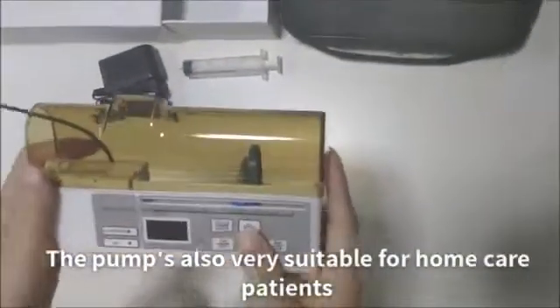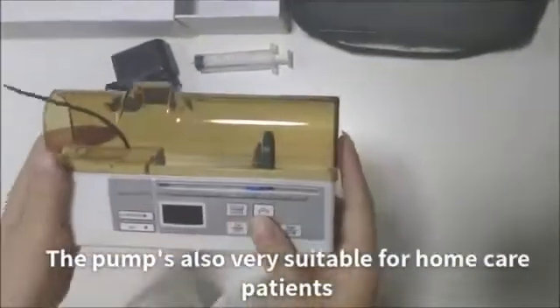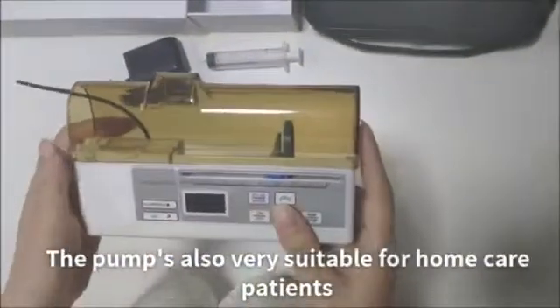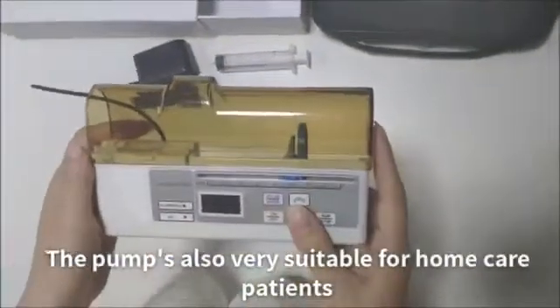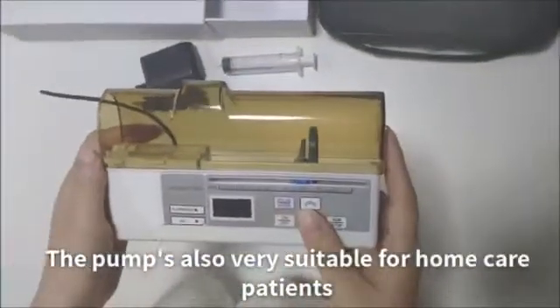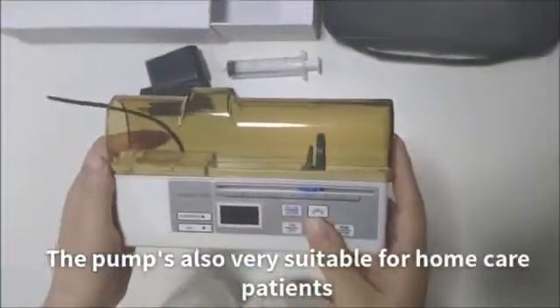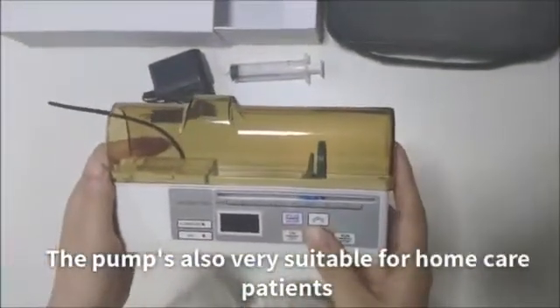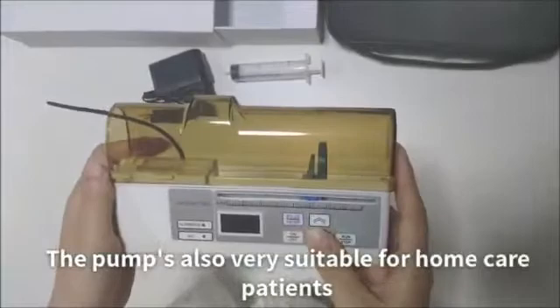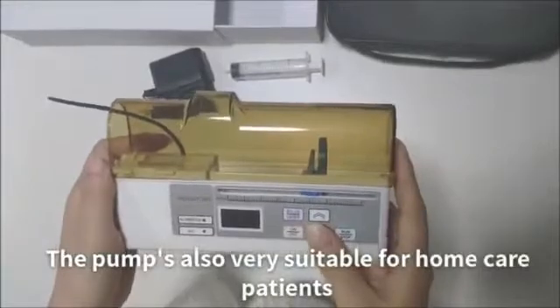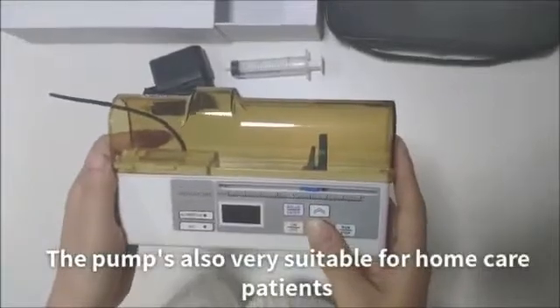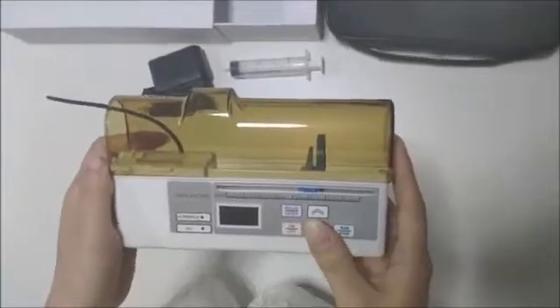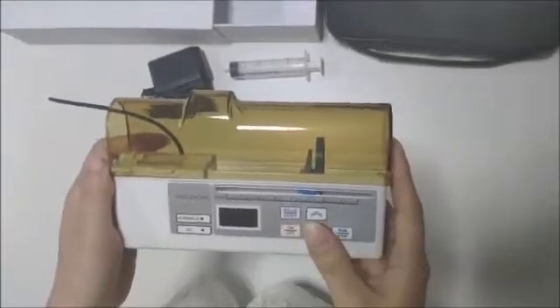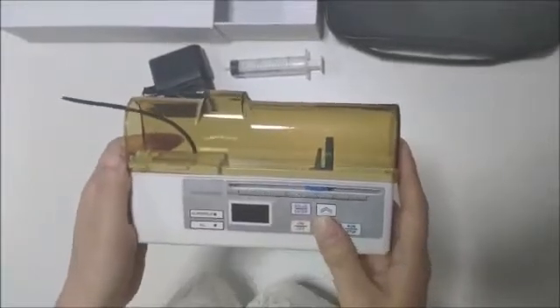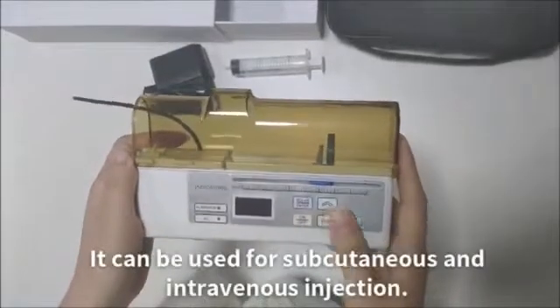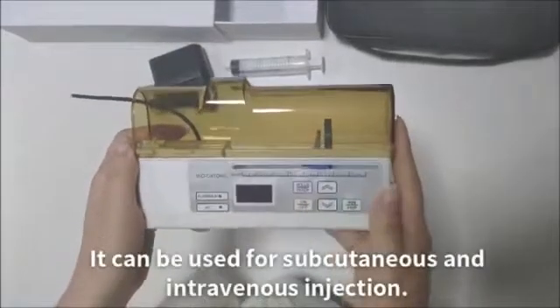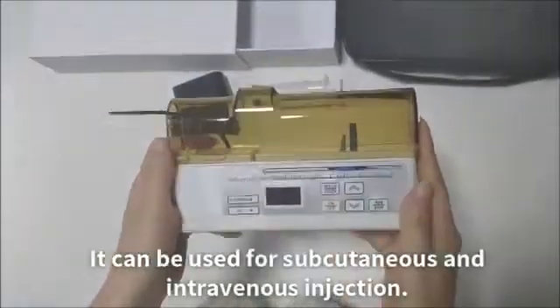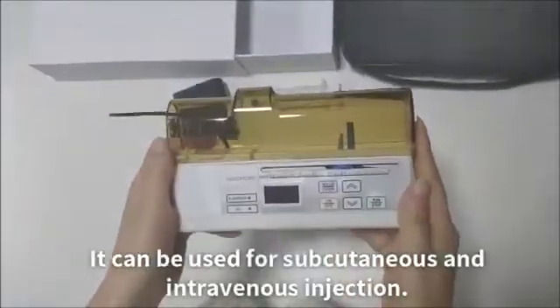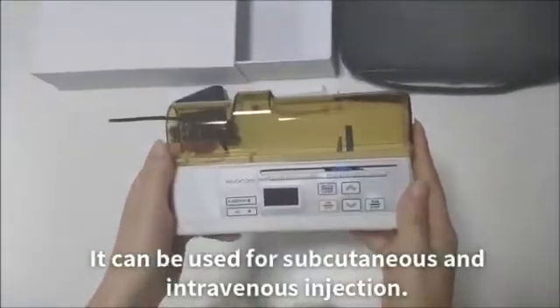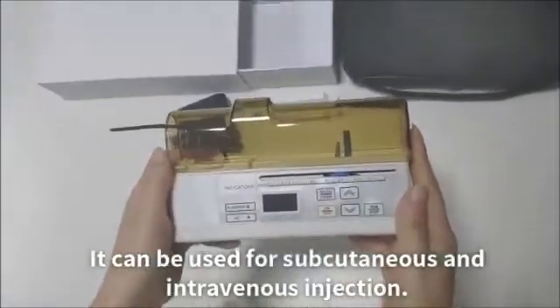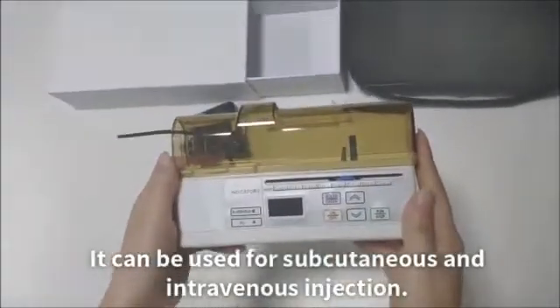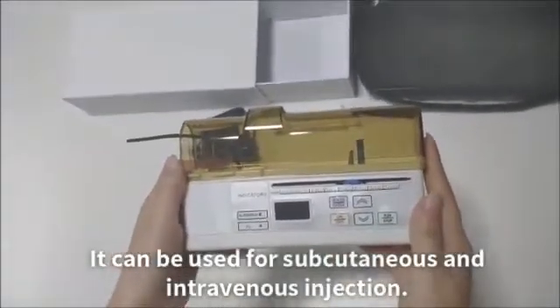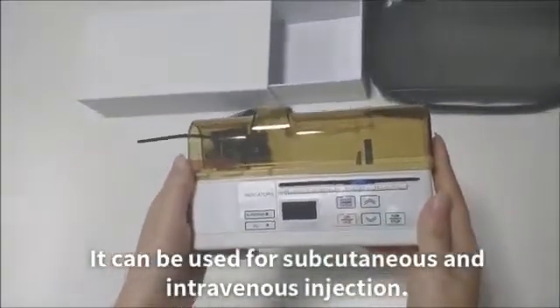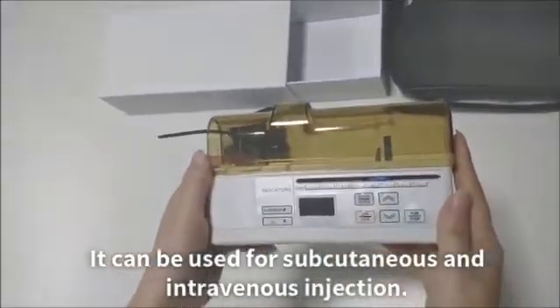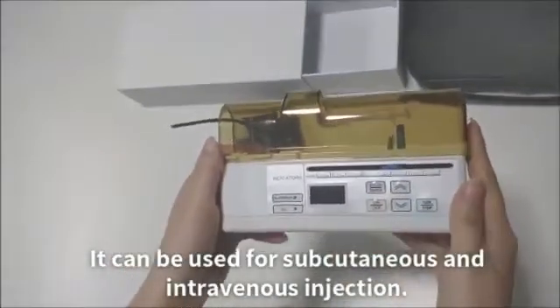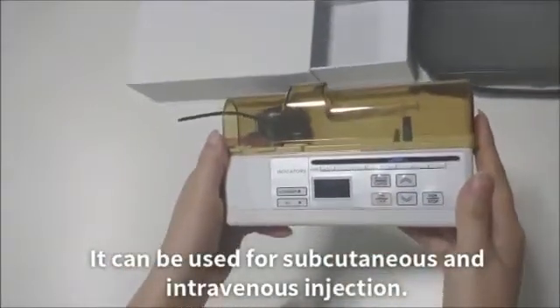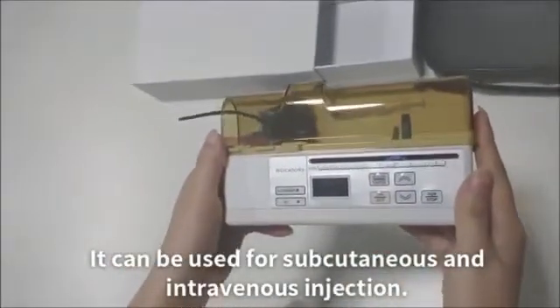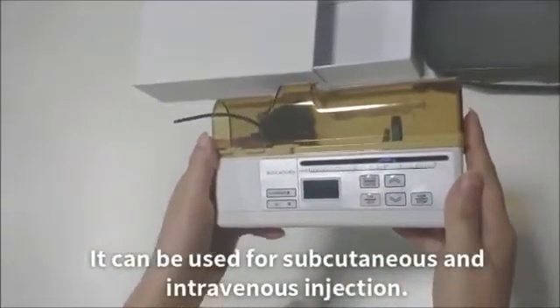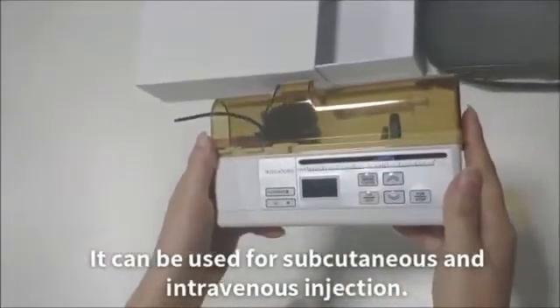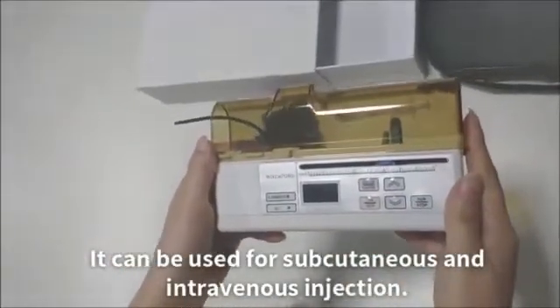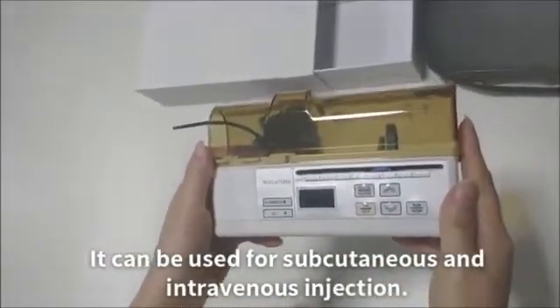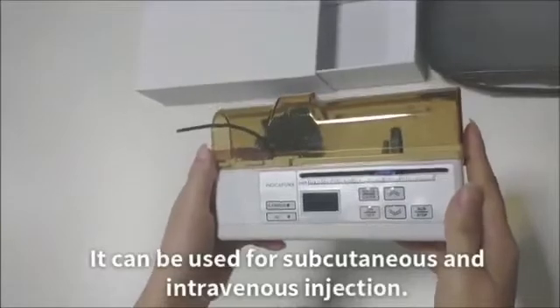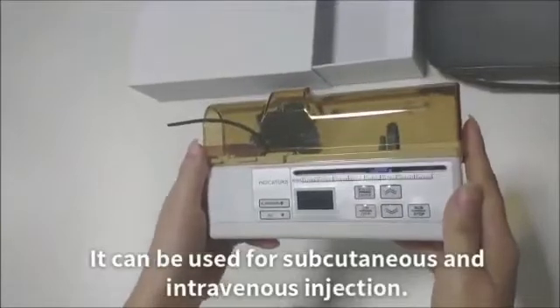The pump is also very suitable for home care patients. It can be used for subcutaneous and intravenous injection.